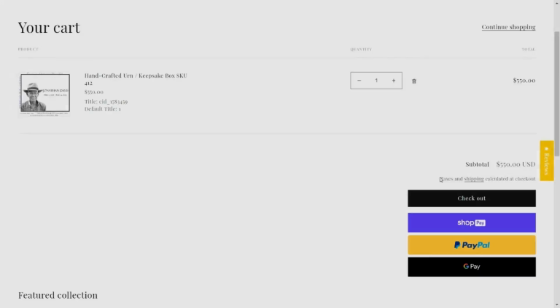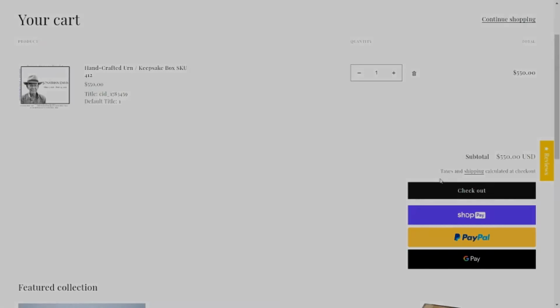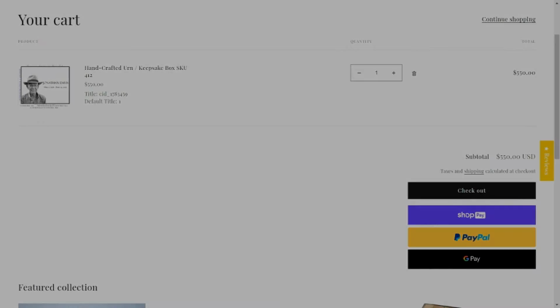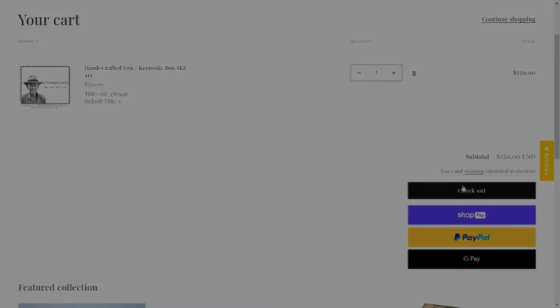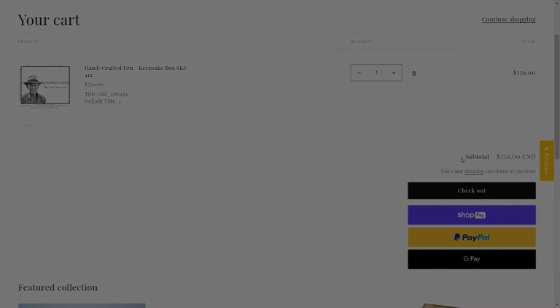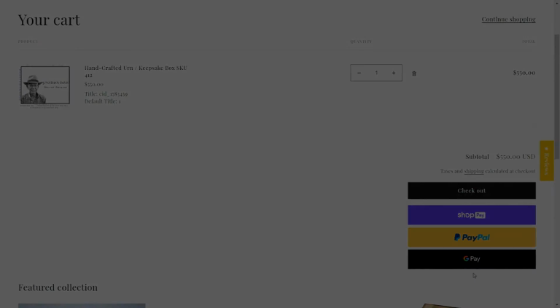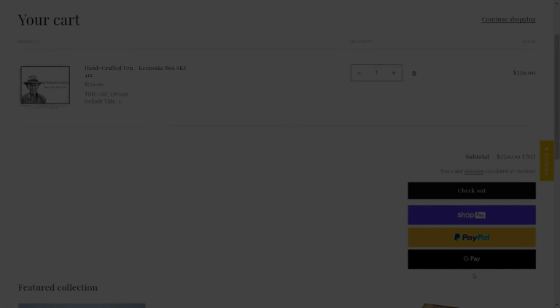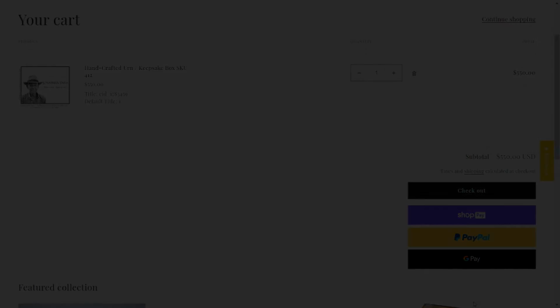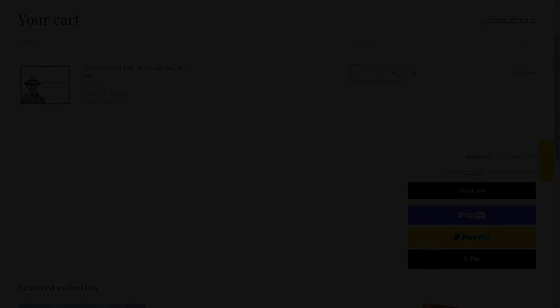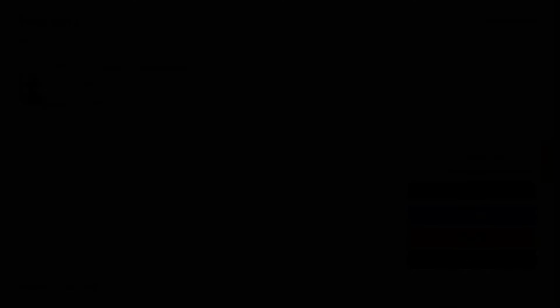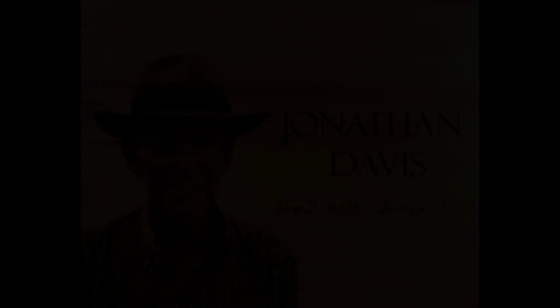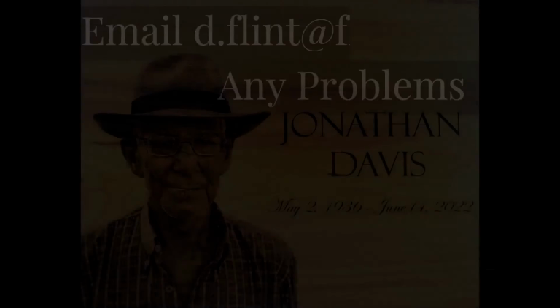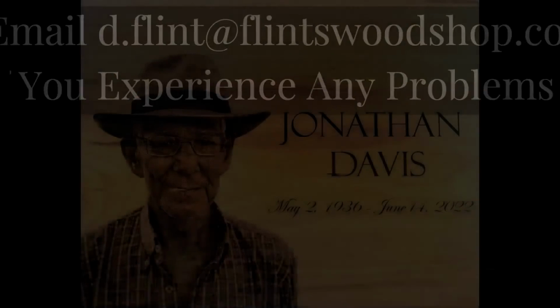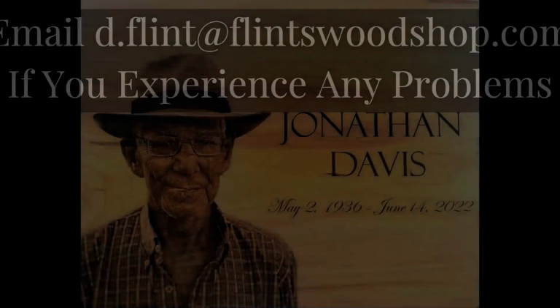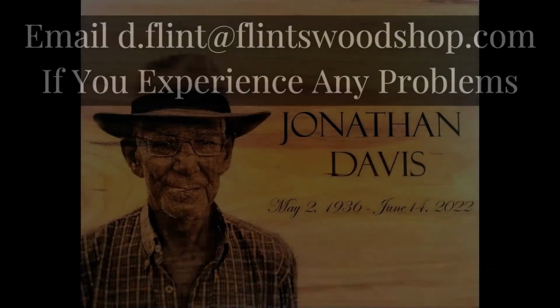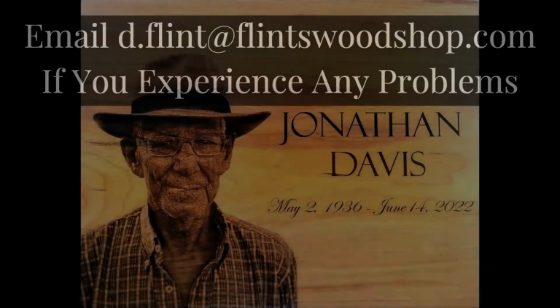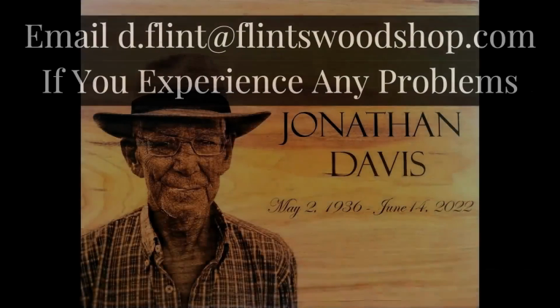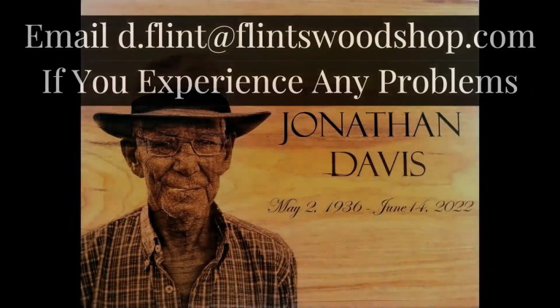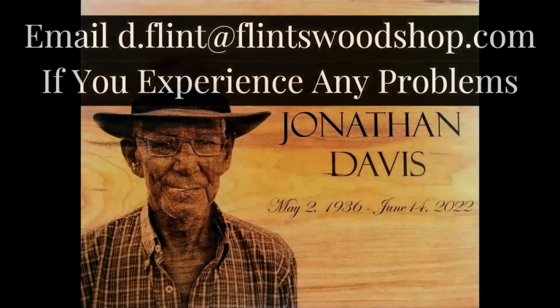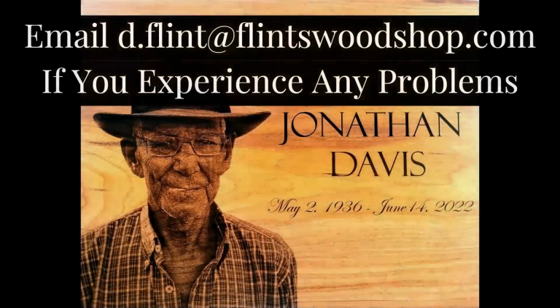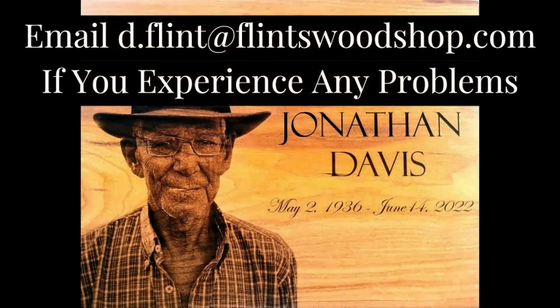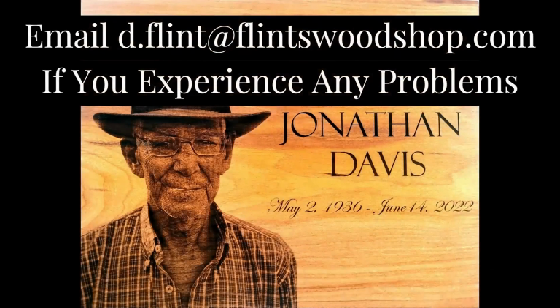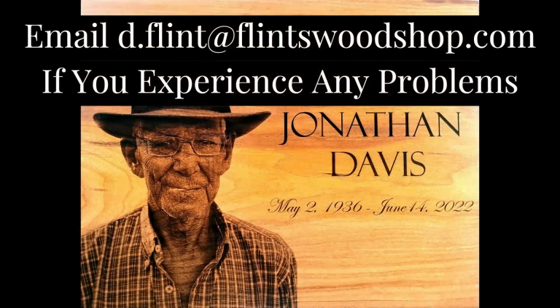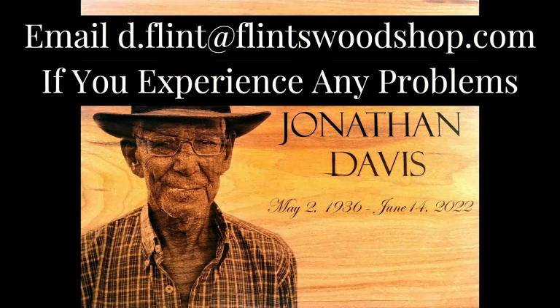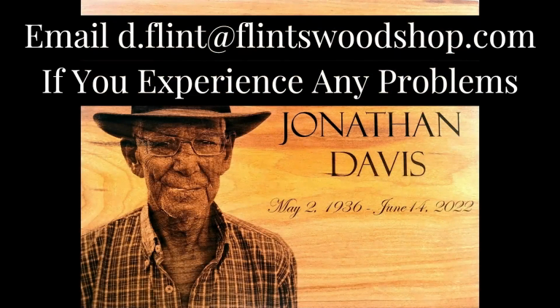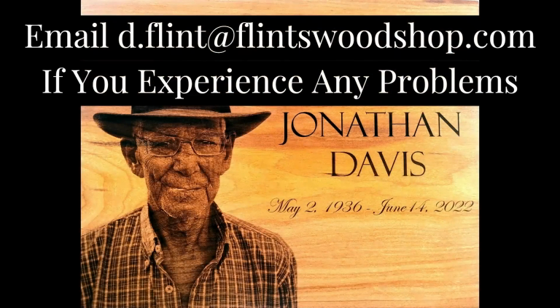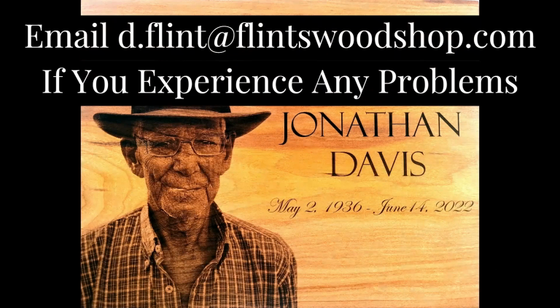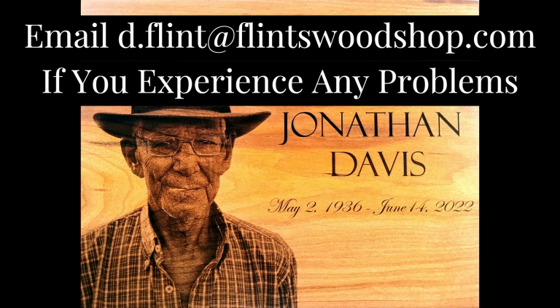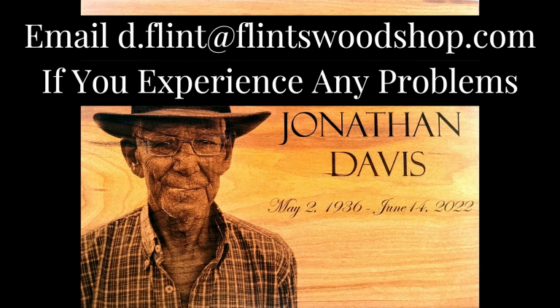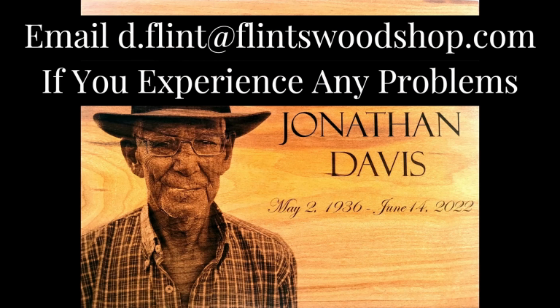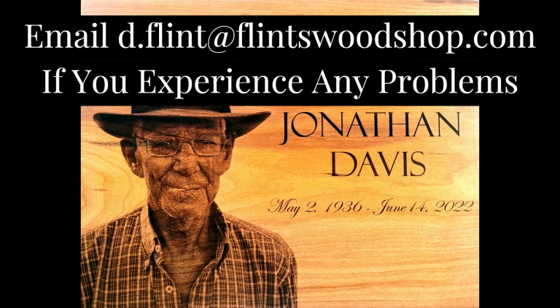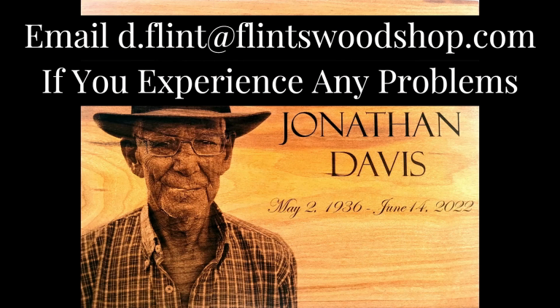Congratulations! You have completed your design and it has been sent to Flint's Woodshop for engraving.